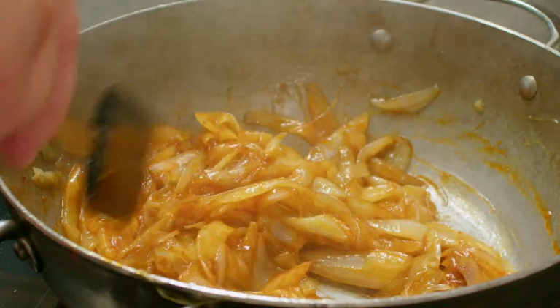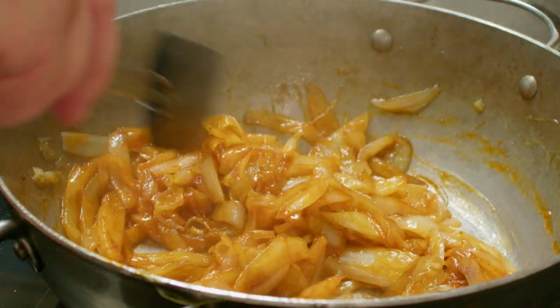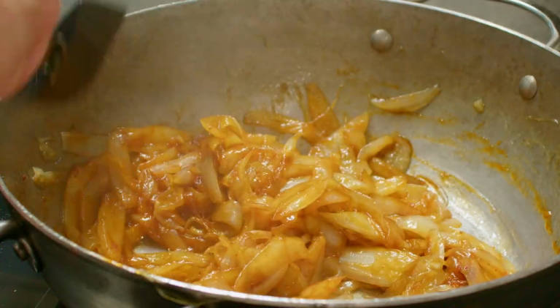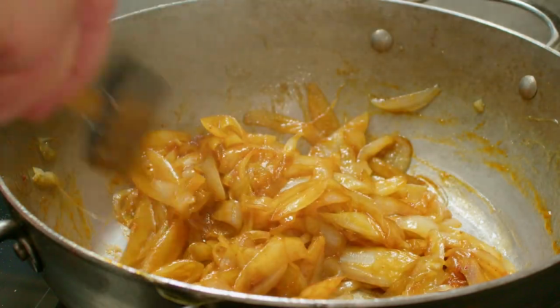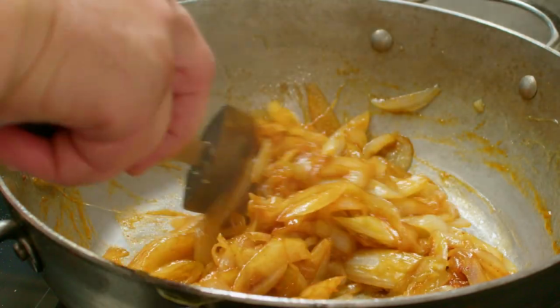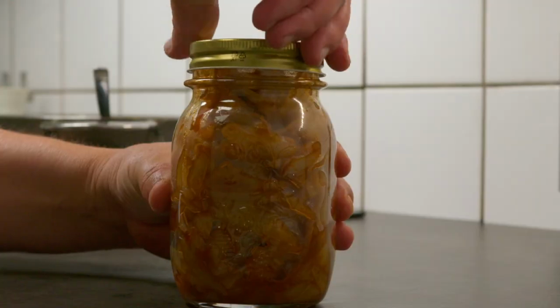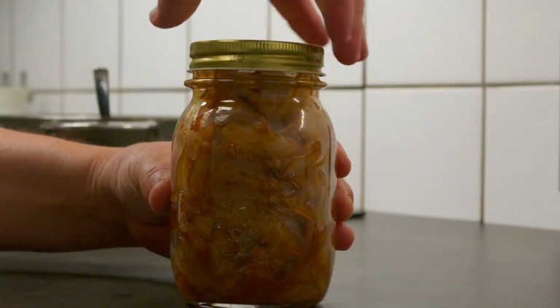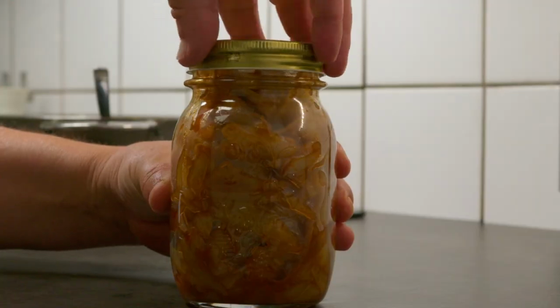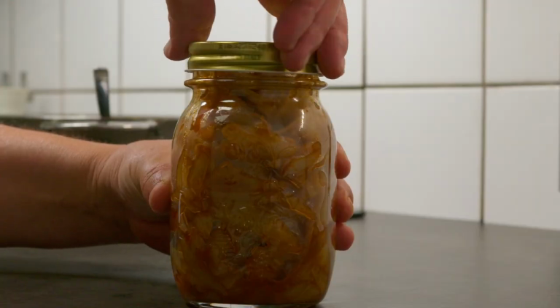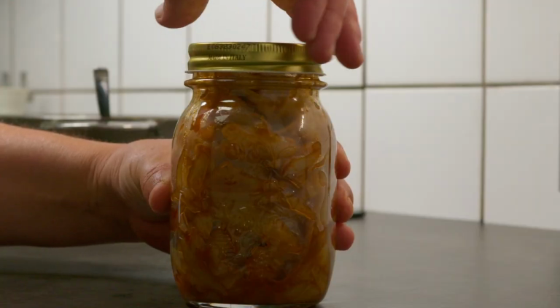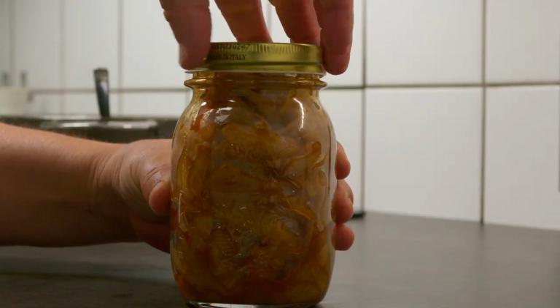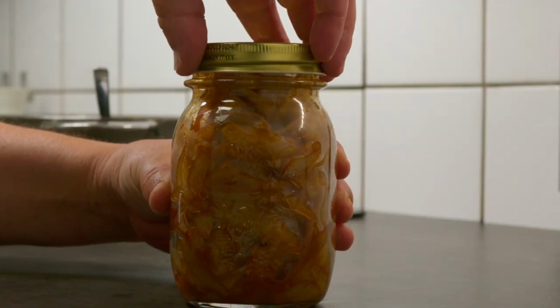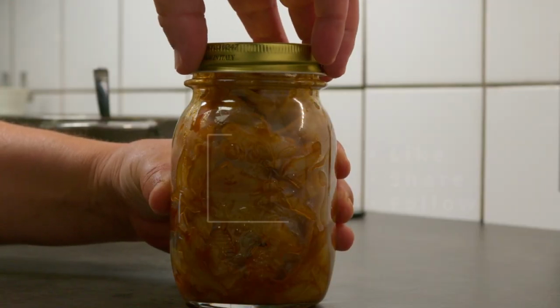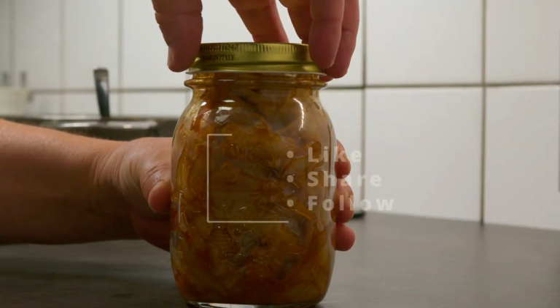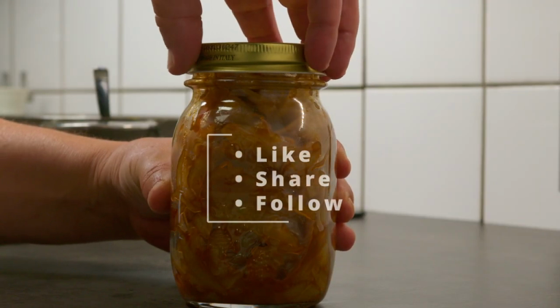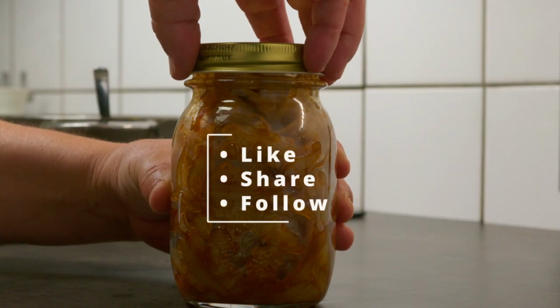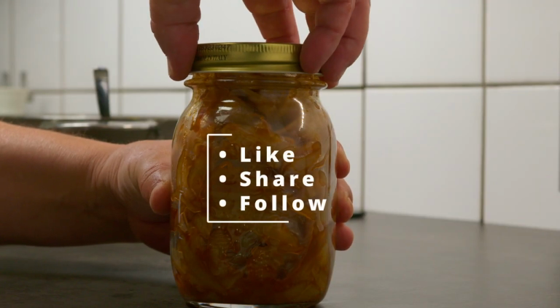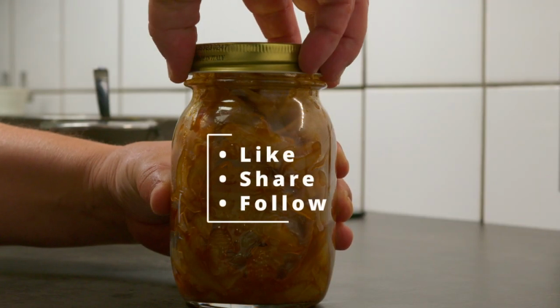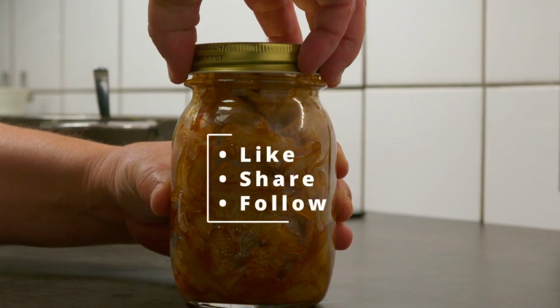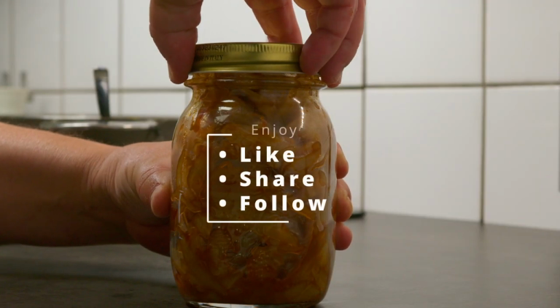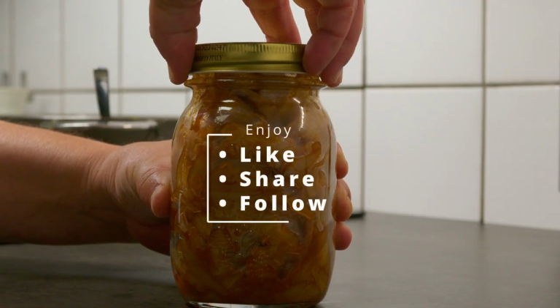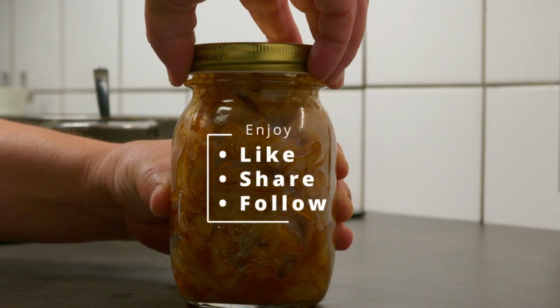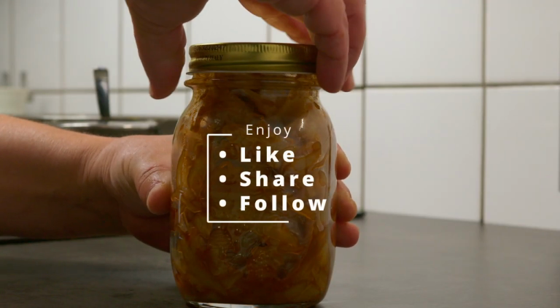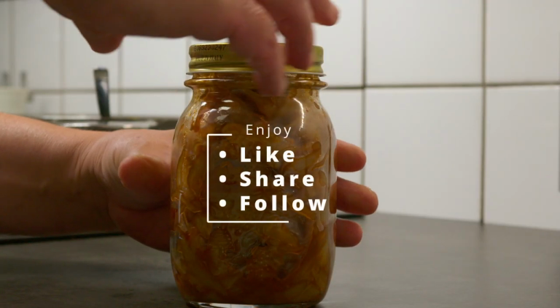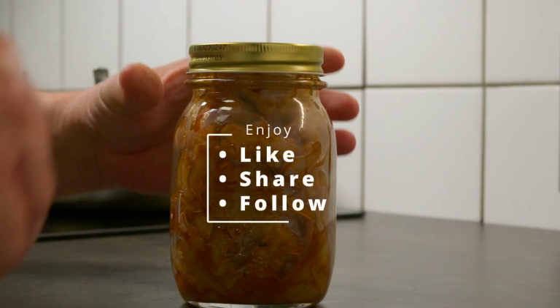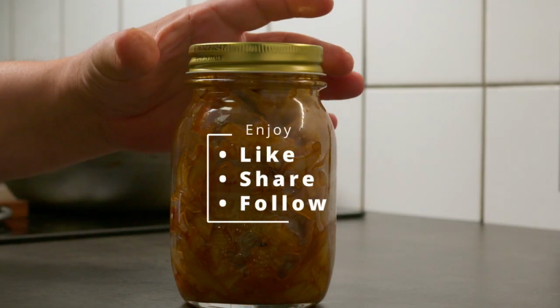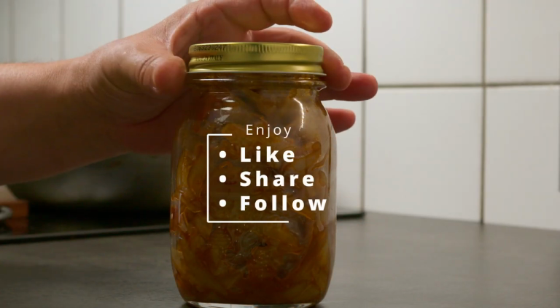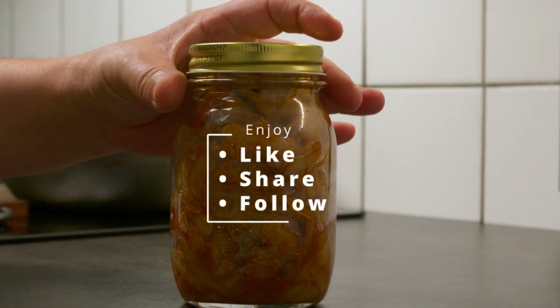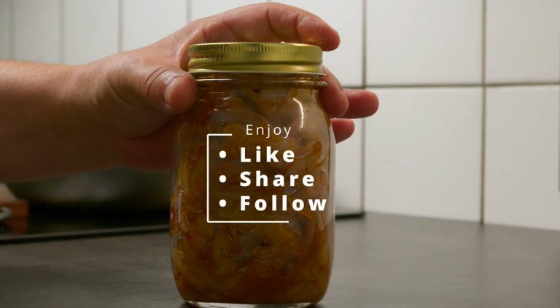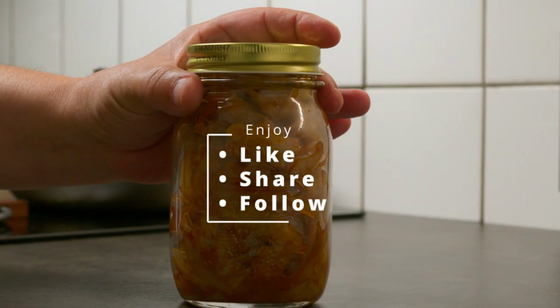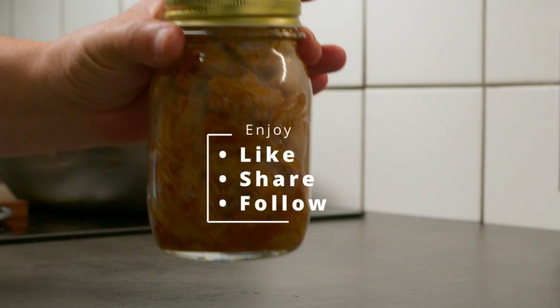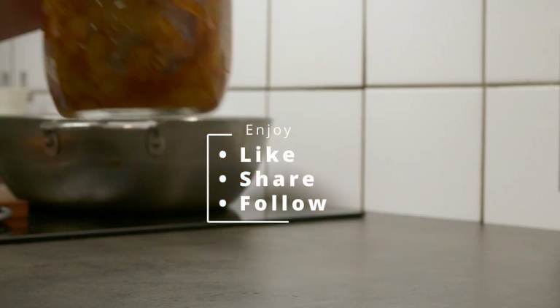If you also enjoy making snacks or a lot of food by yourself, then hit that like and subscribe button. Enjoy!